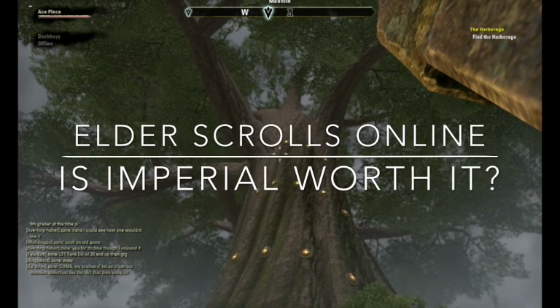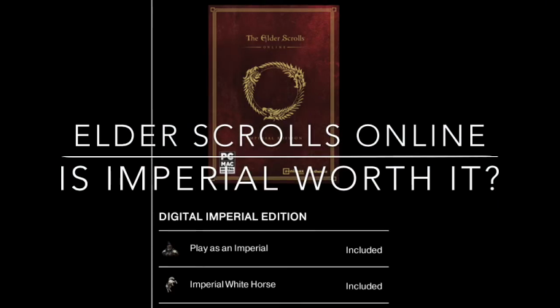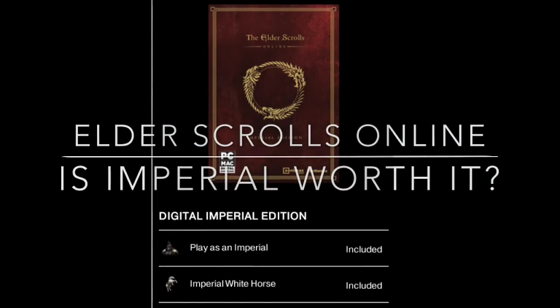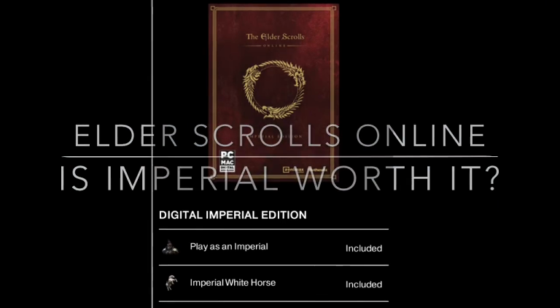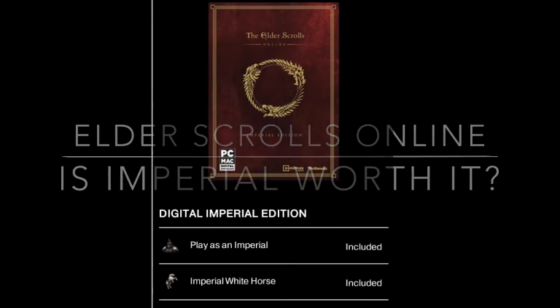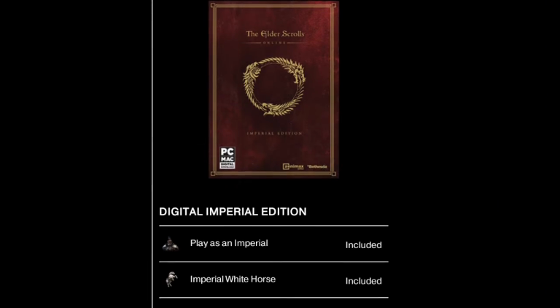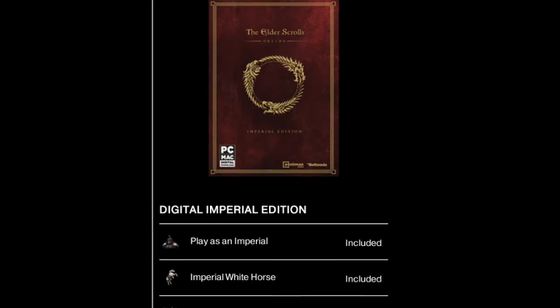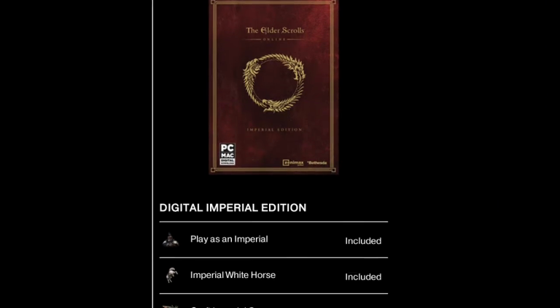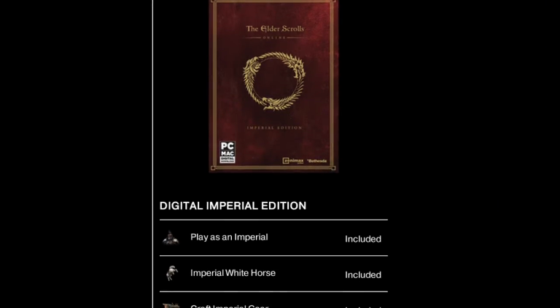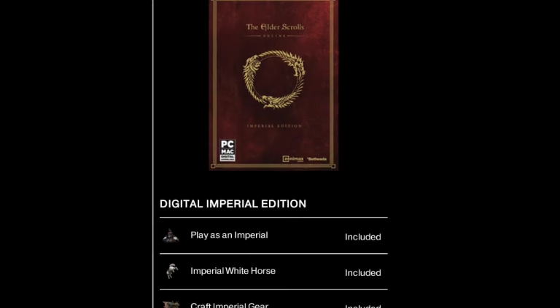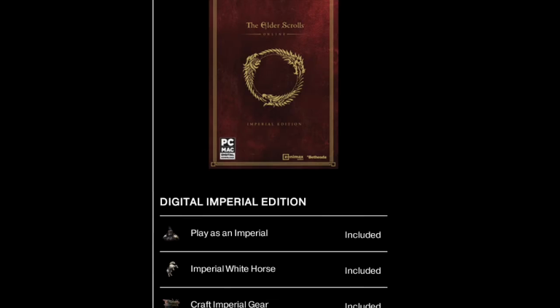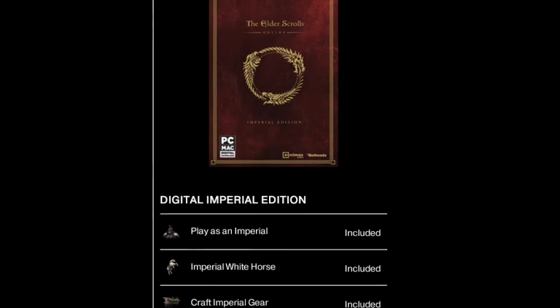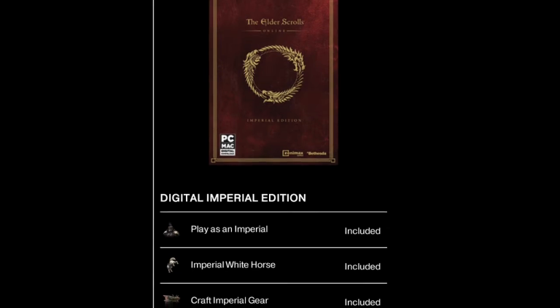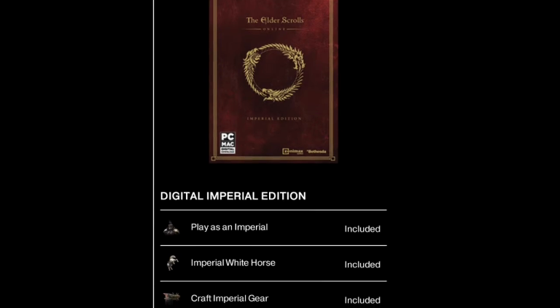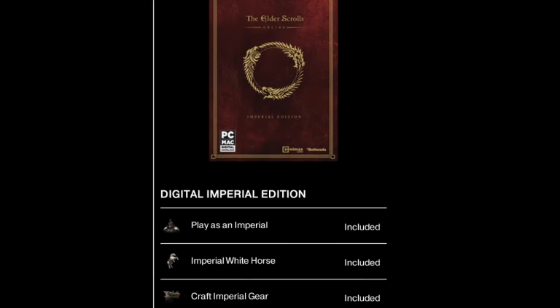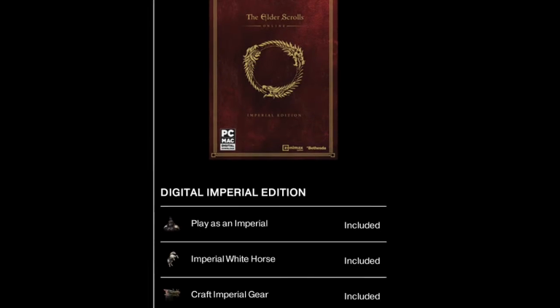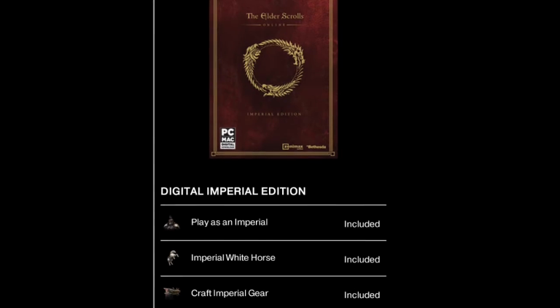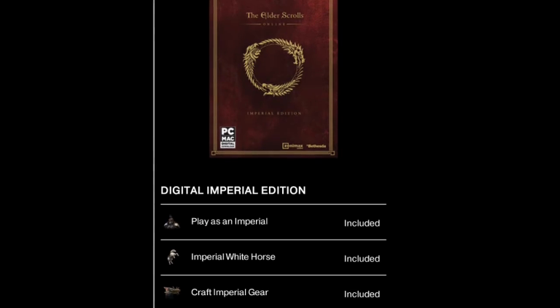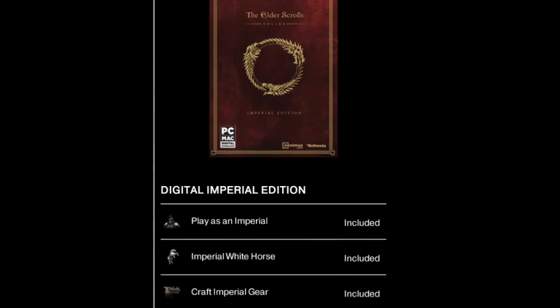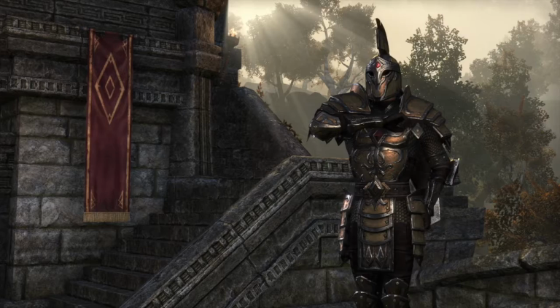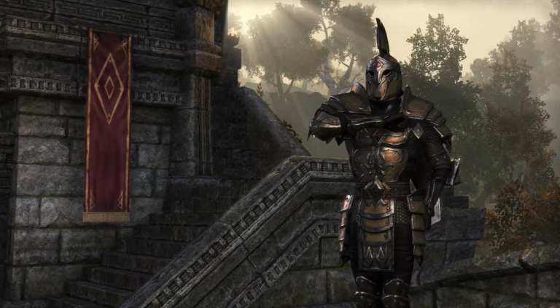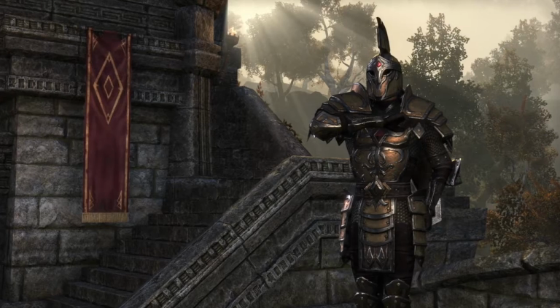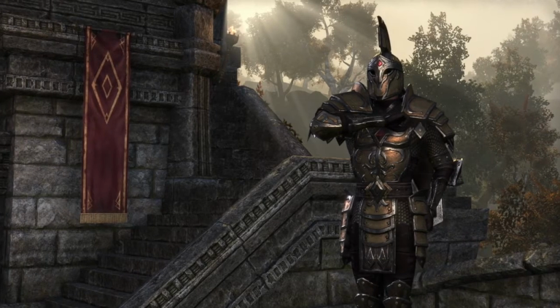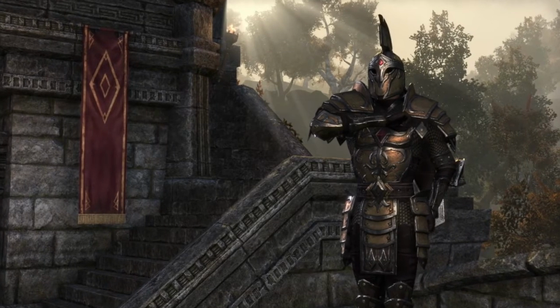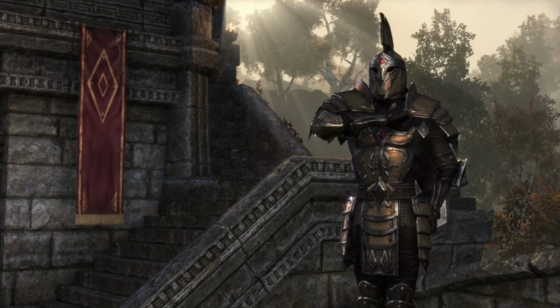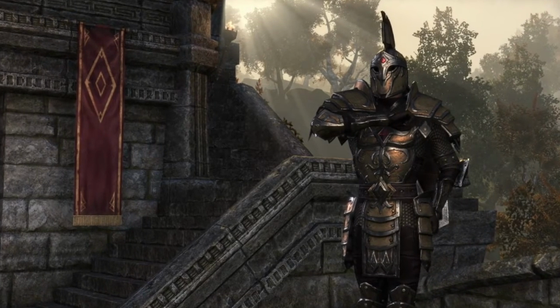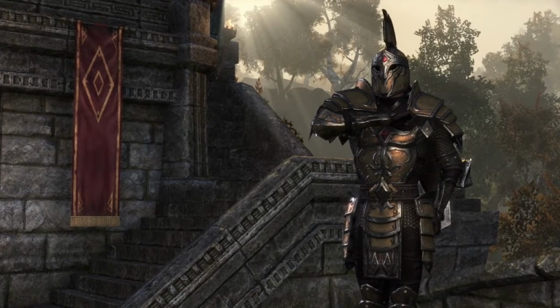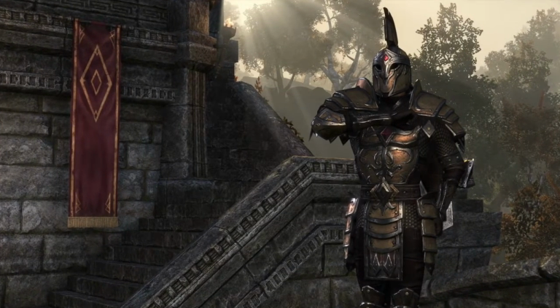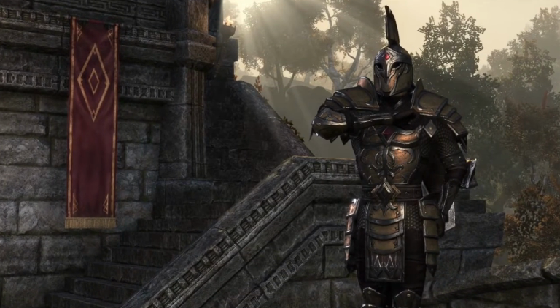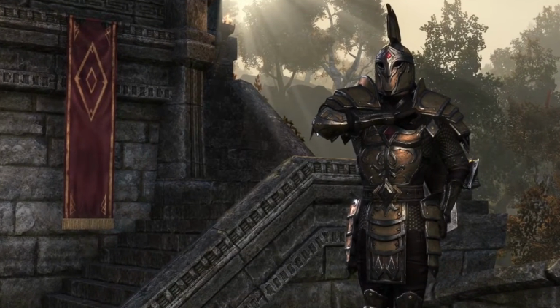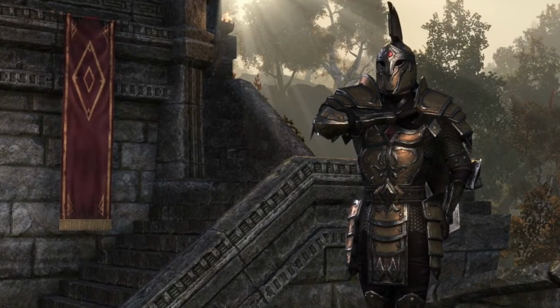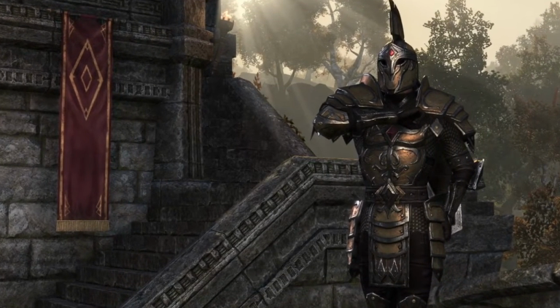With the Imperial Edition you get the Imperial race, you get the Imperial White Horse, and with the Imperial race you get to craft Imperial gear.